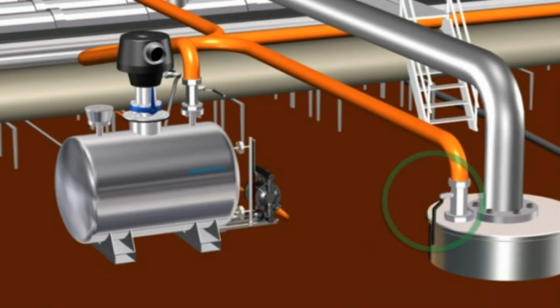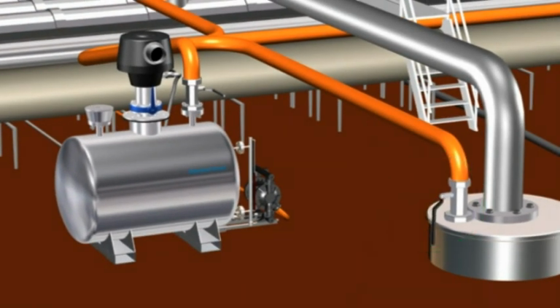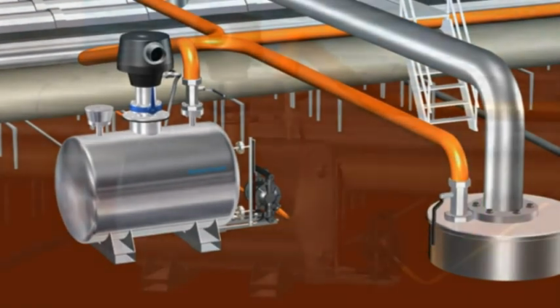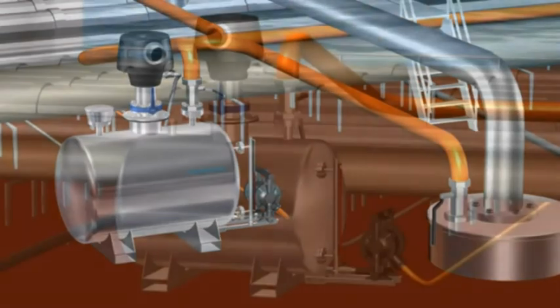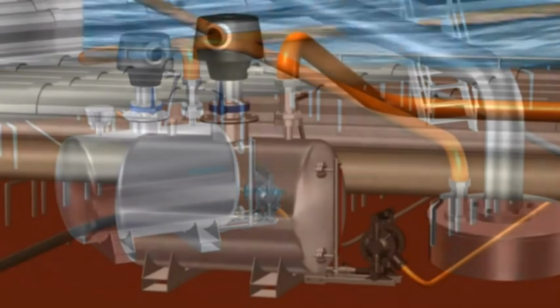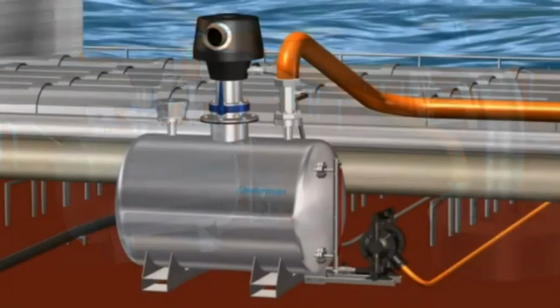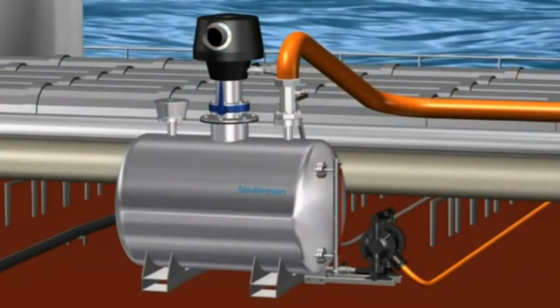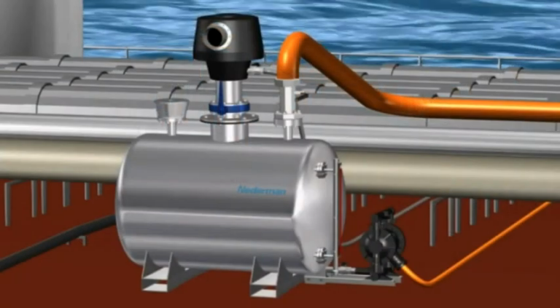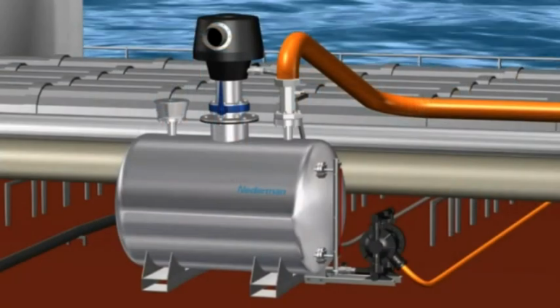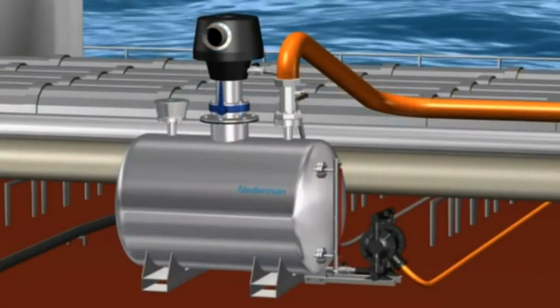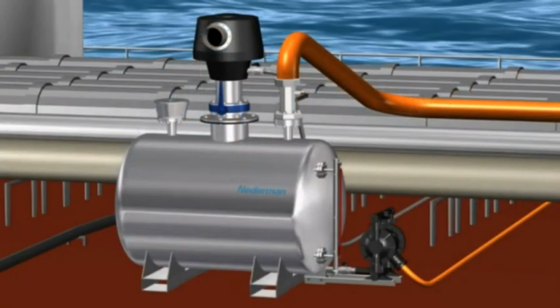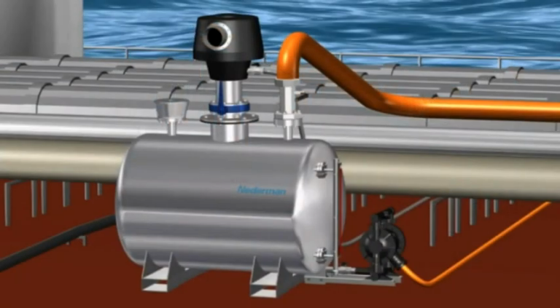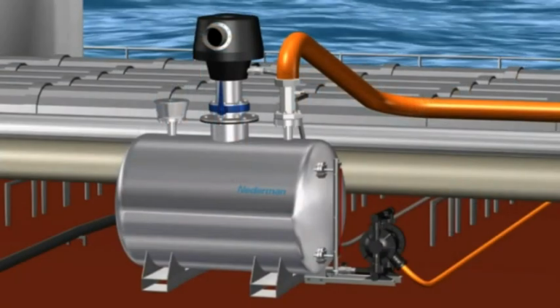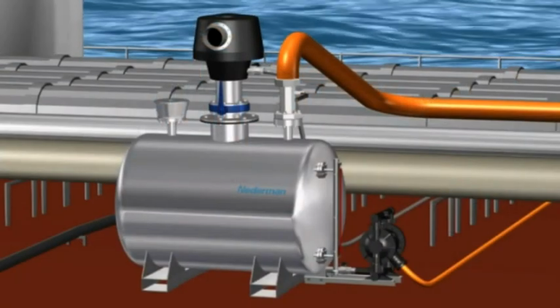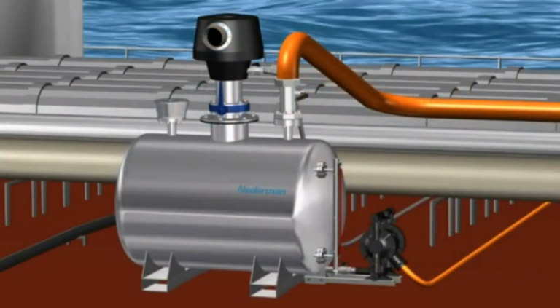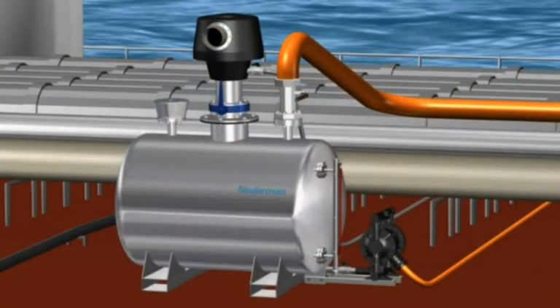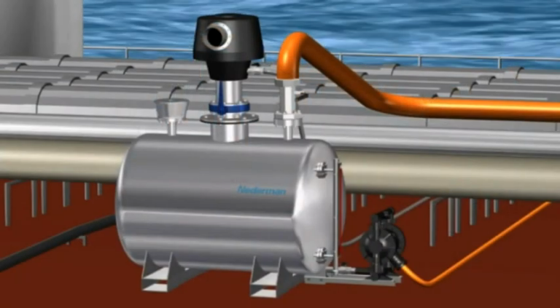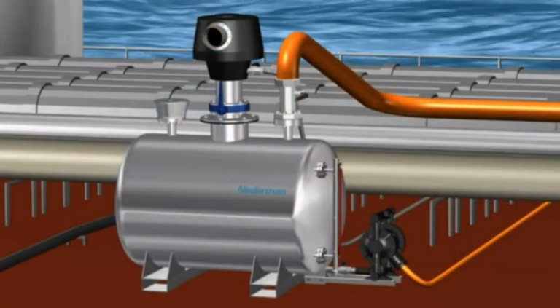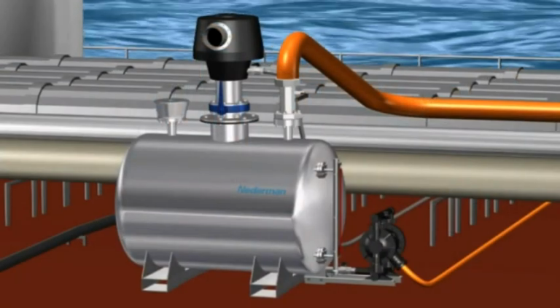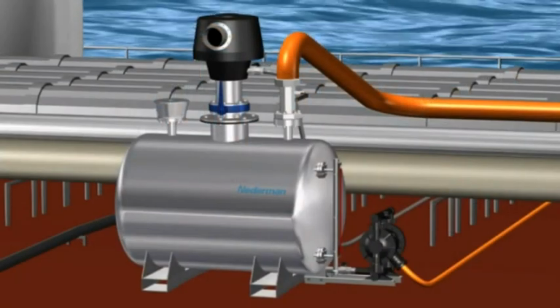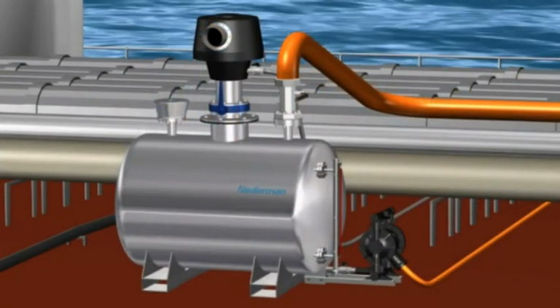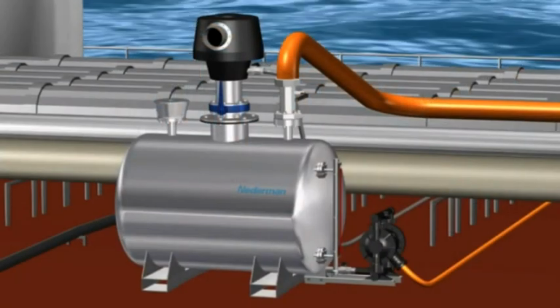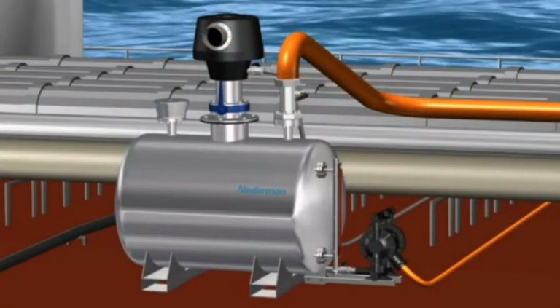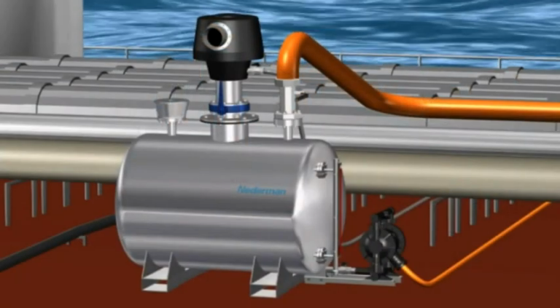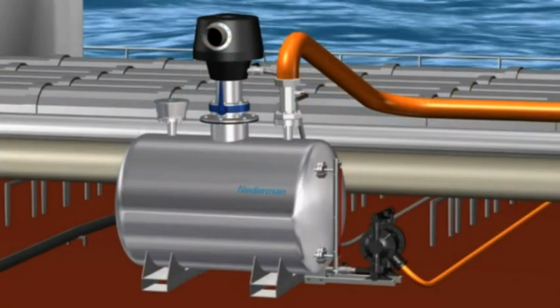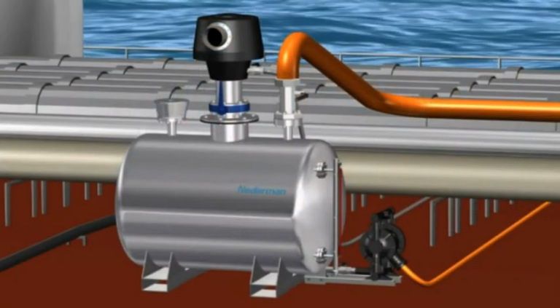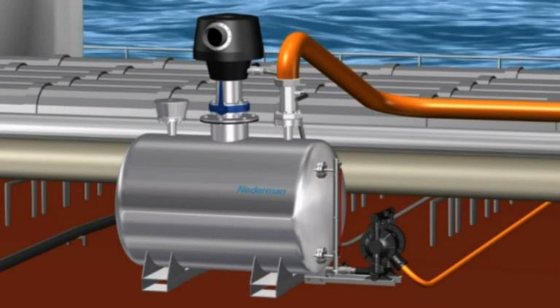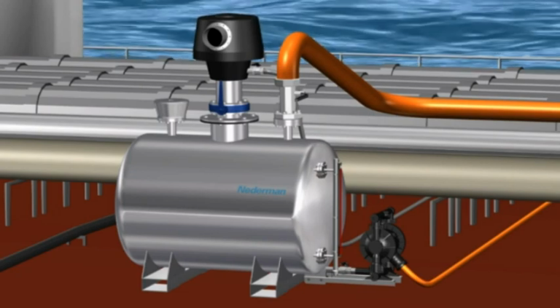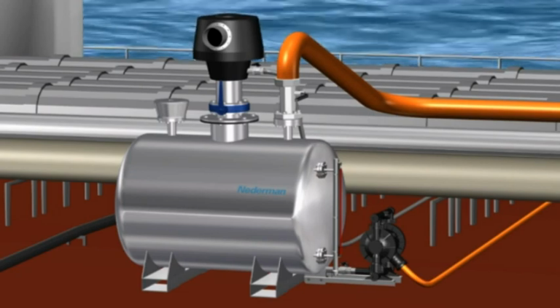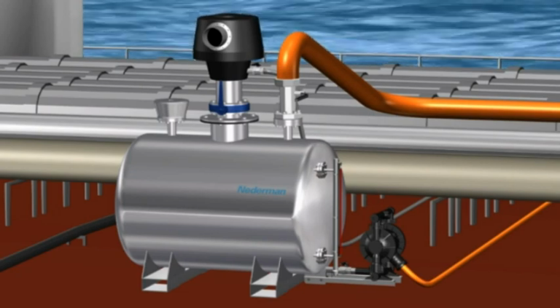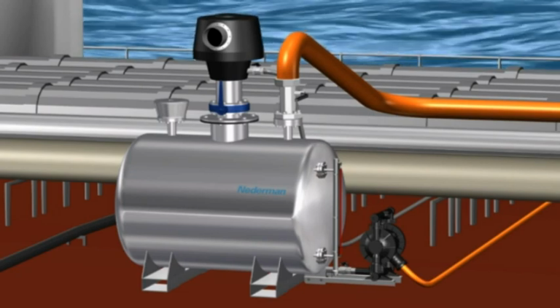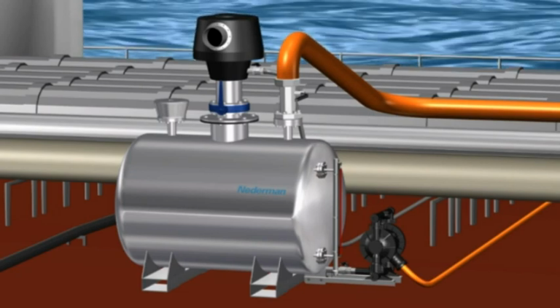Return of liquid is no problem. The pipeline and manifolds will be completely dry after the stripping operation.